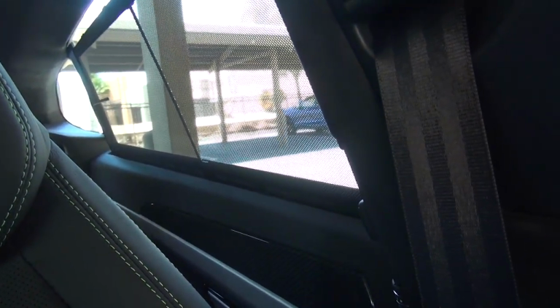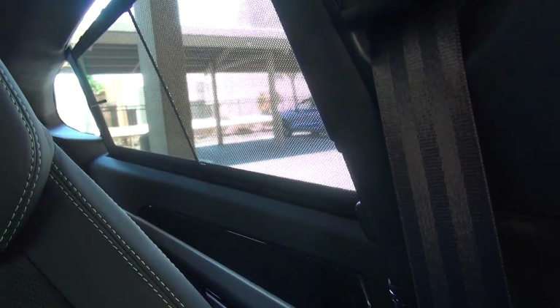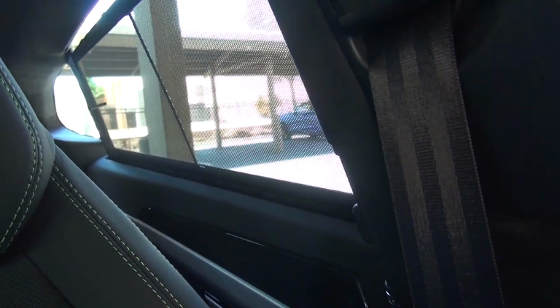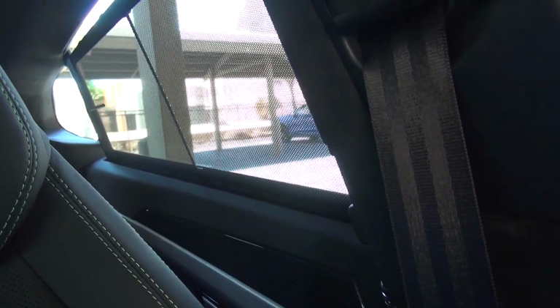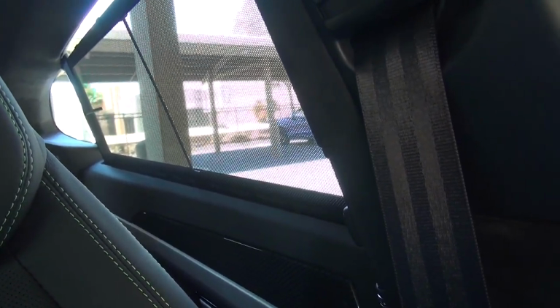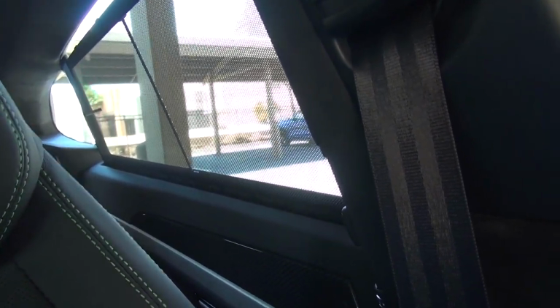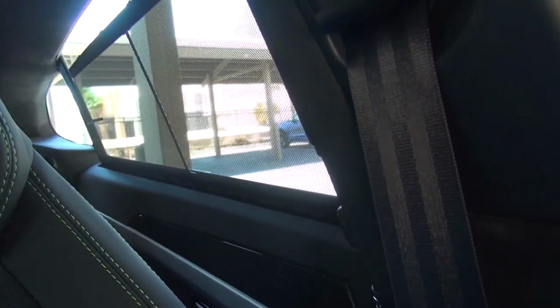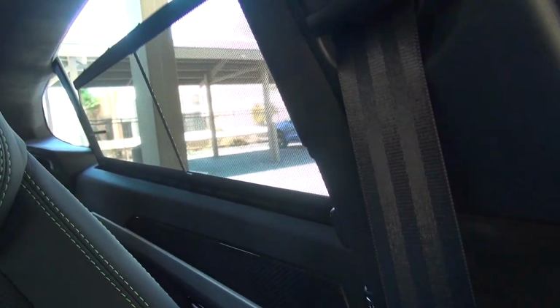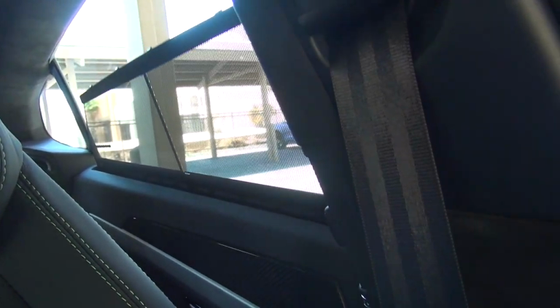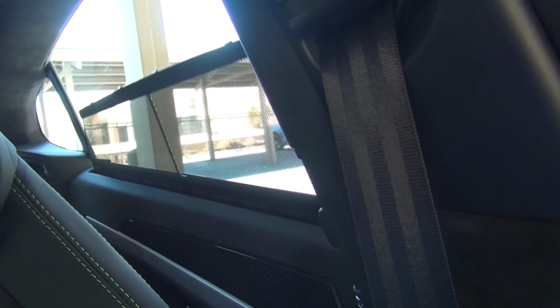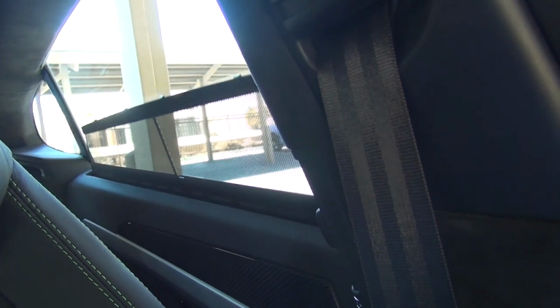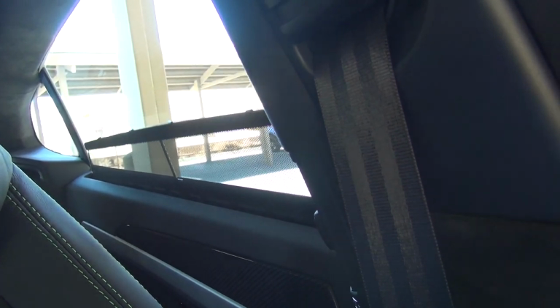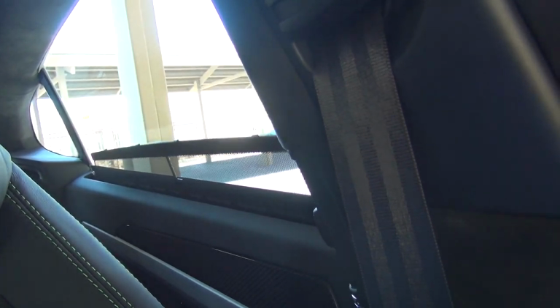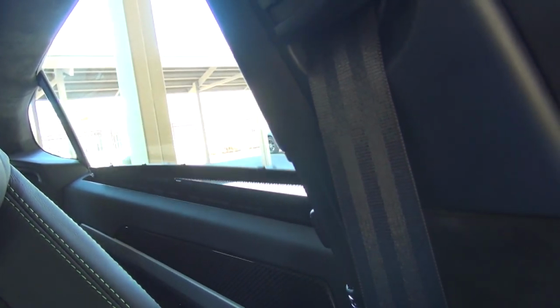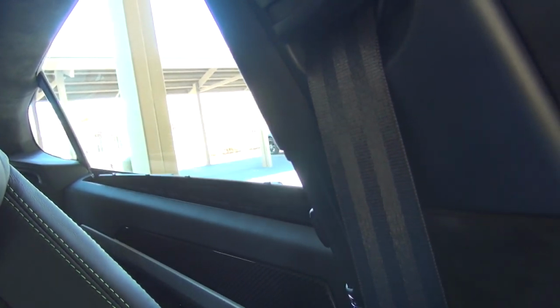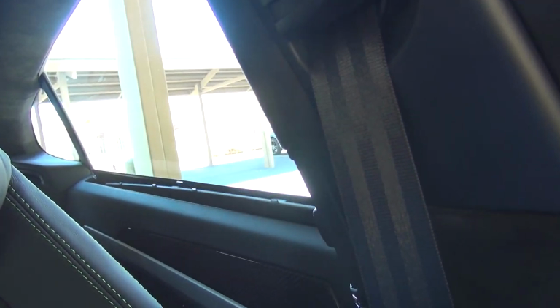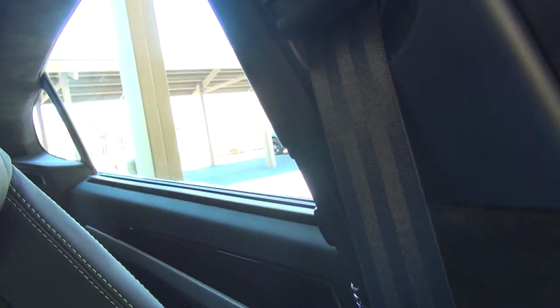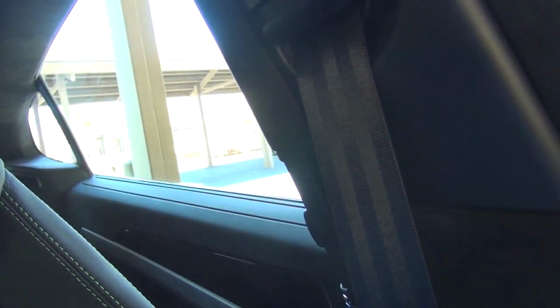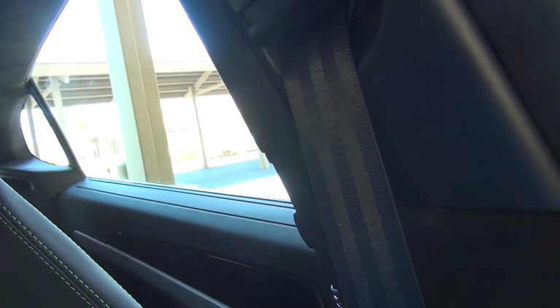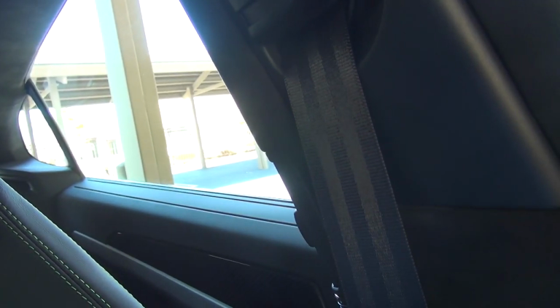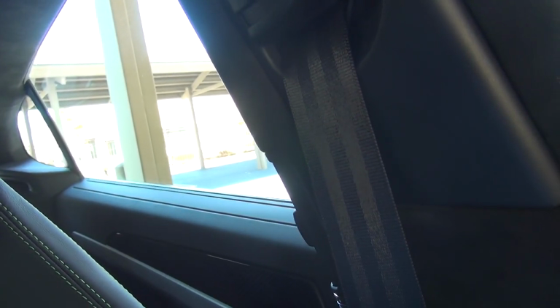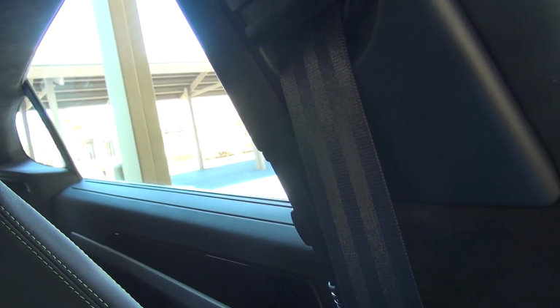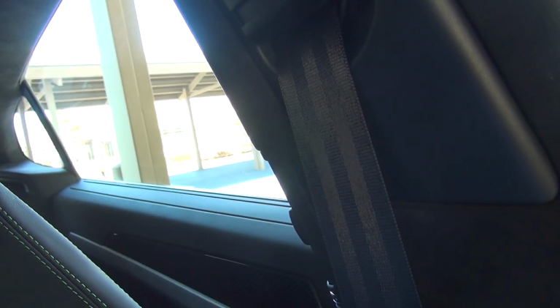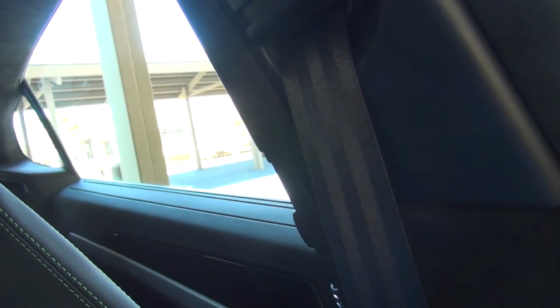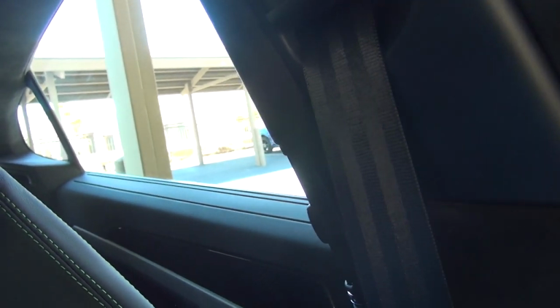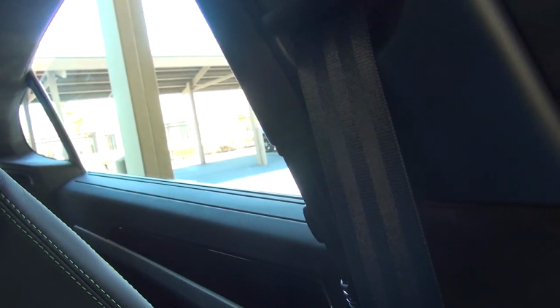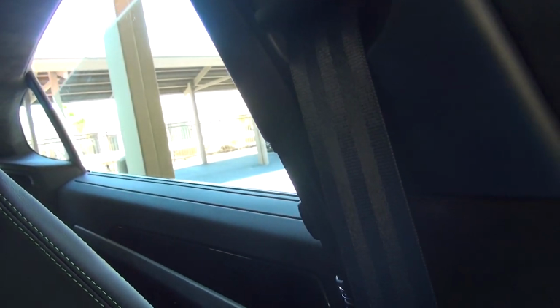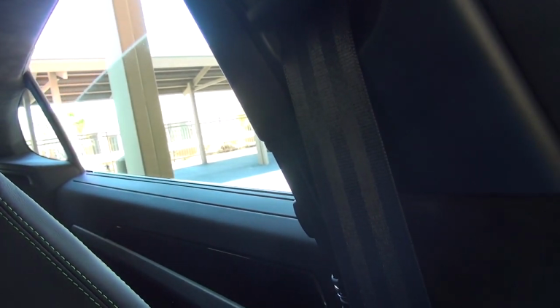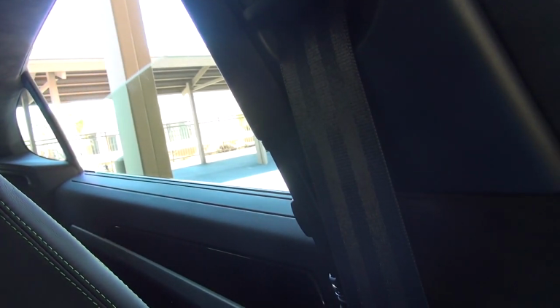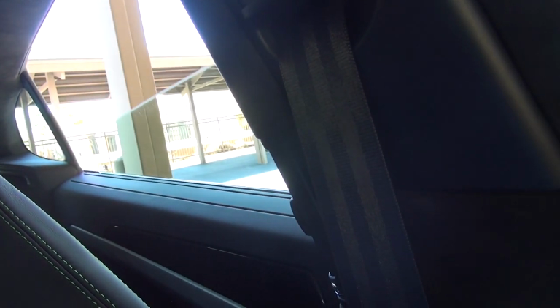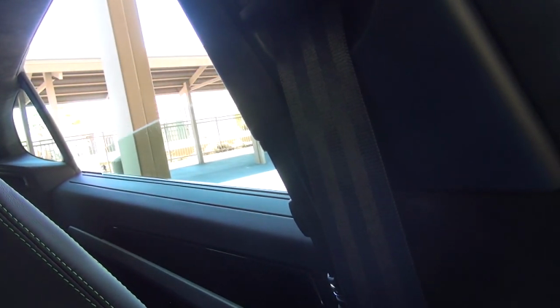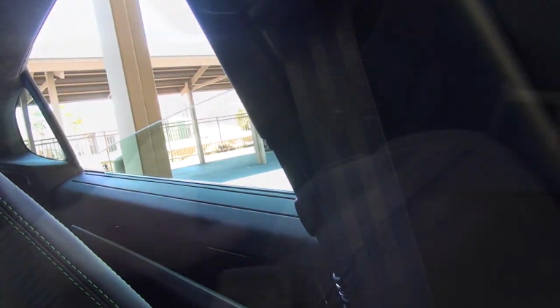If you use the window controls for the back while the window is up, you can control the sun shades like that, and then you can also put the window down if you want to.